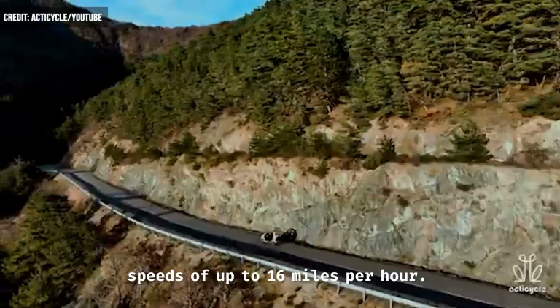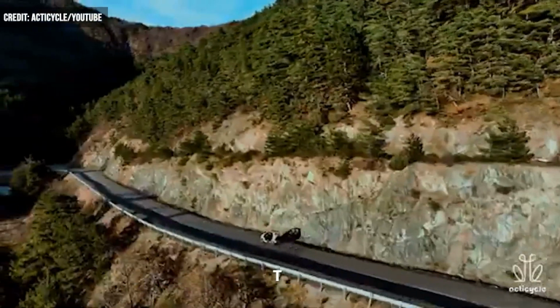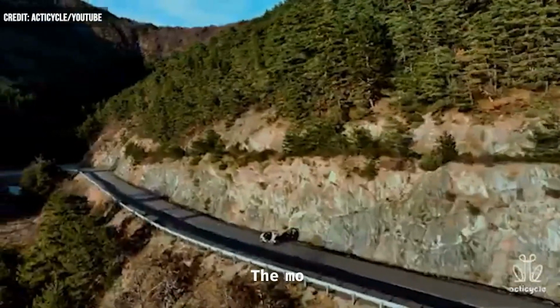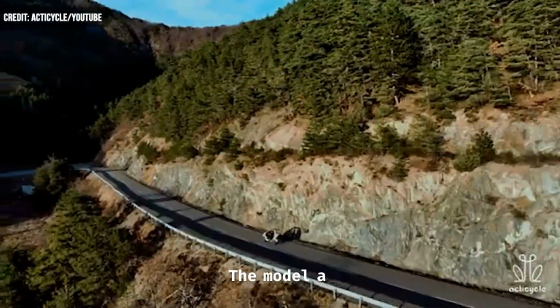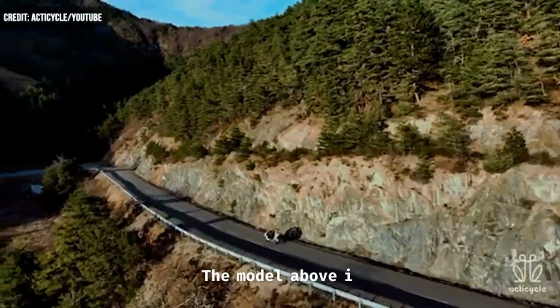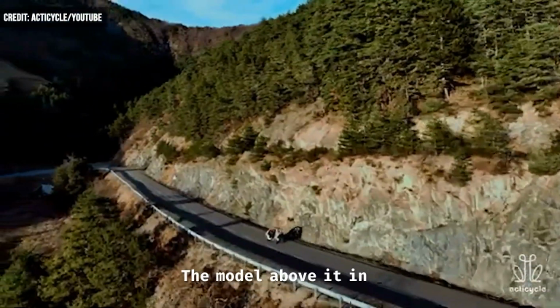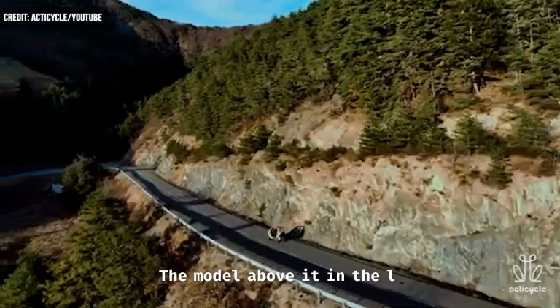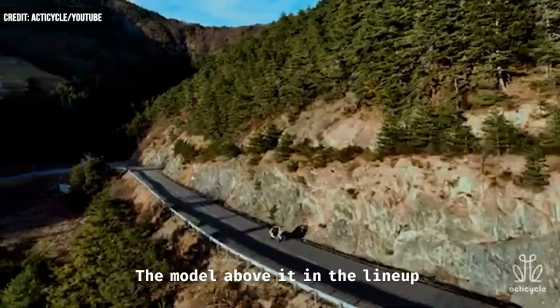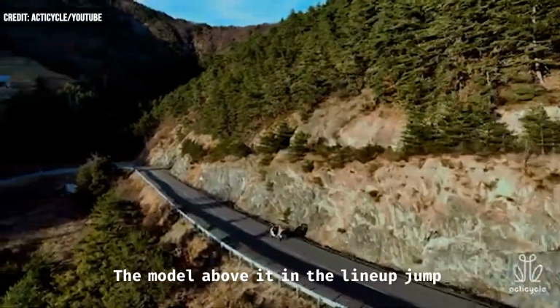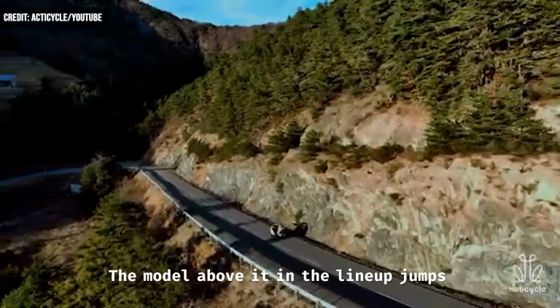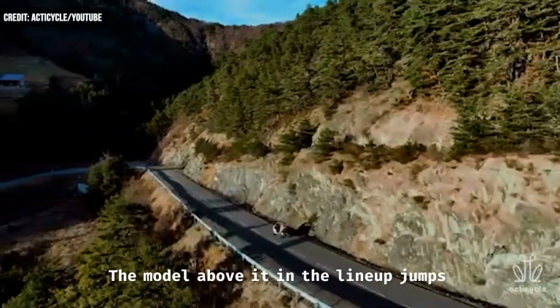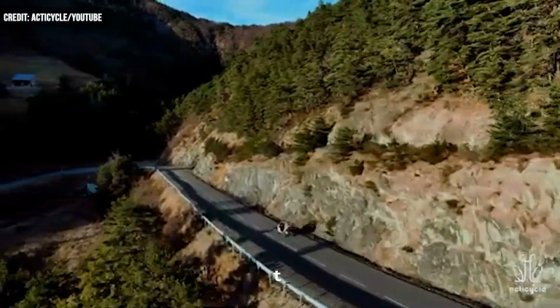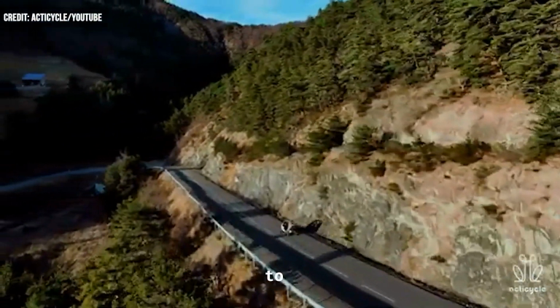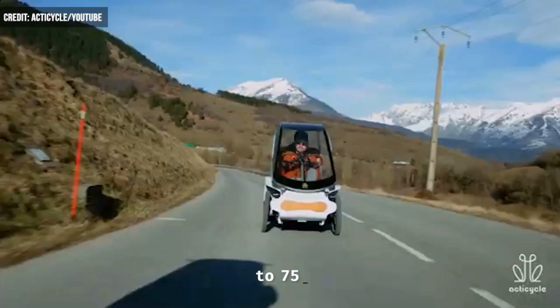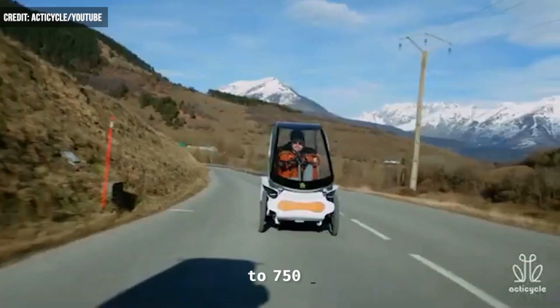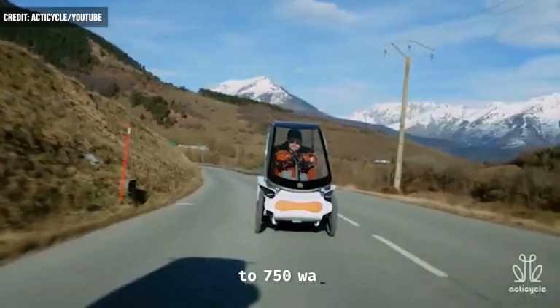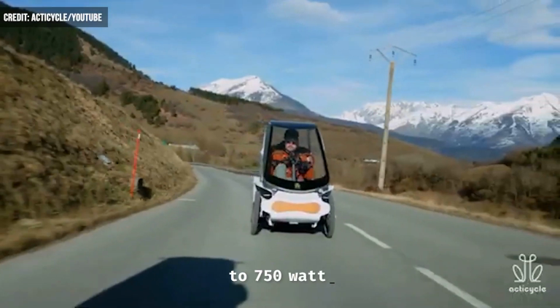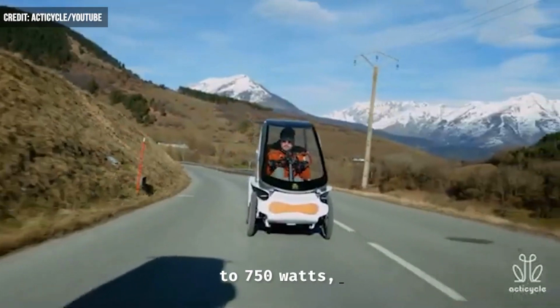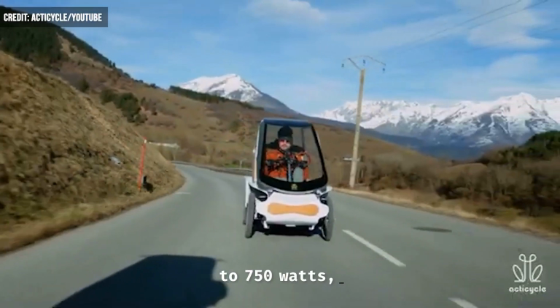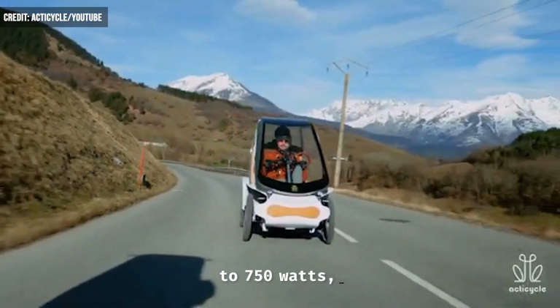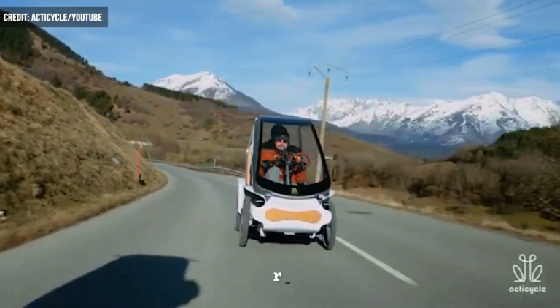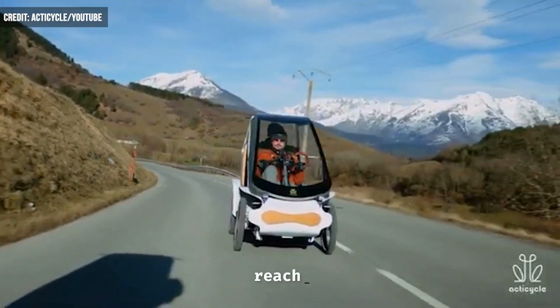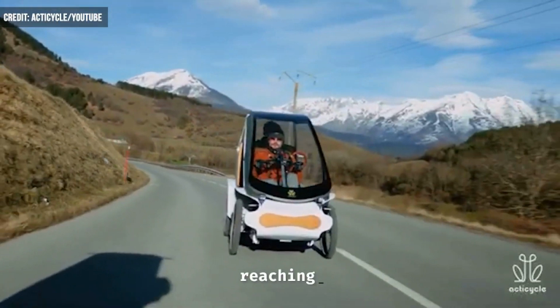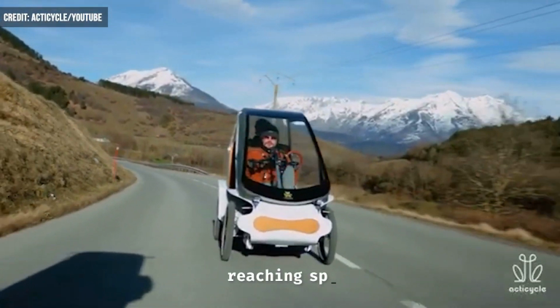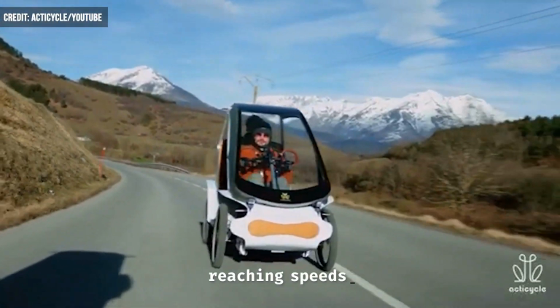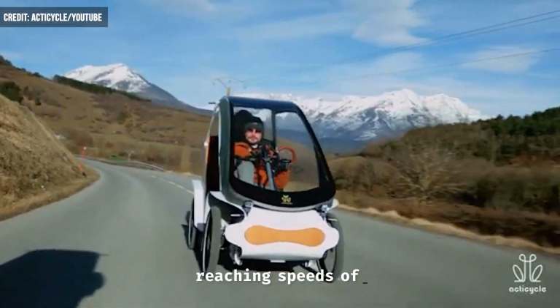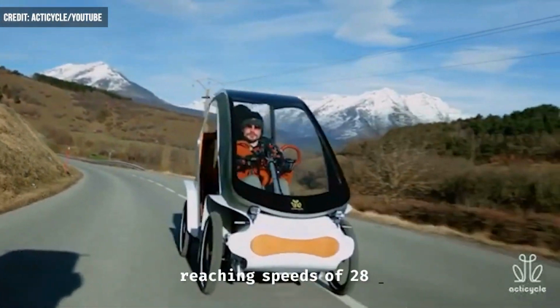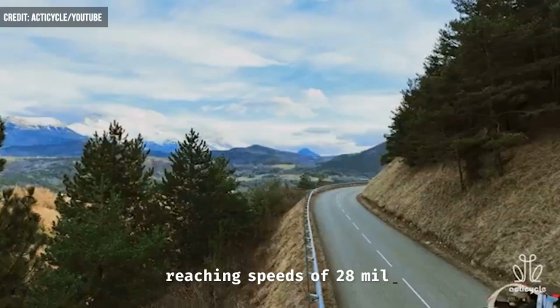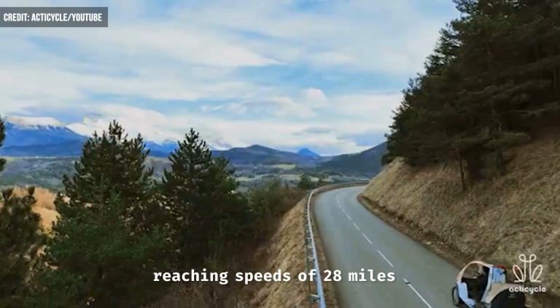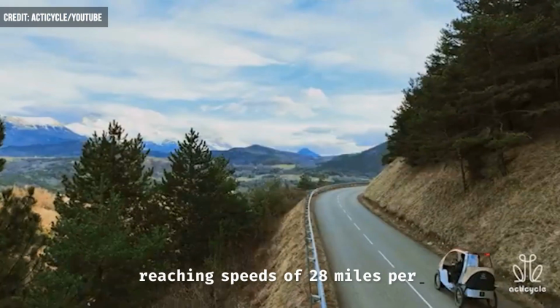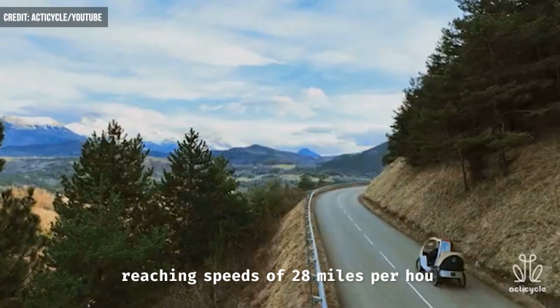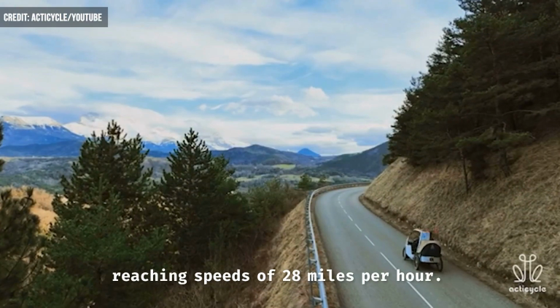The model above it in the lineup jumps to 750 watts, reaching speeds of 28 miles per hour.